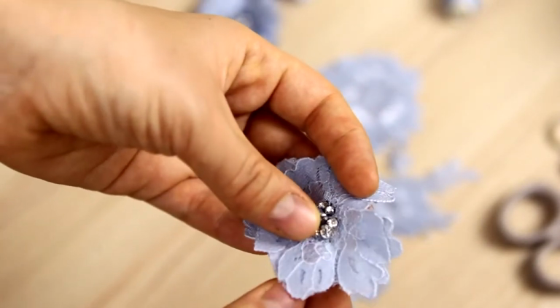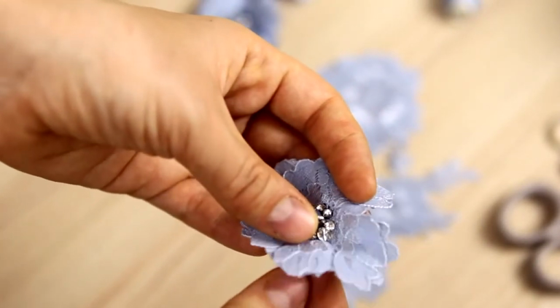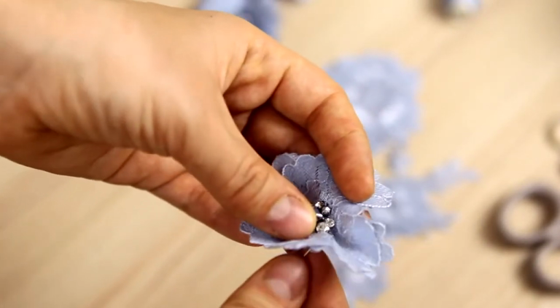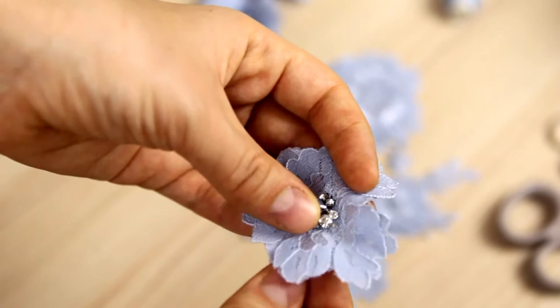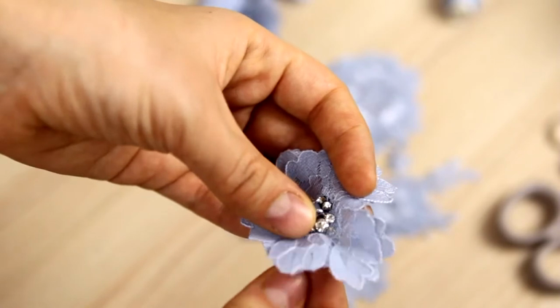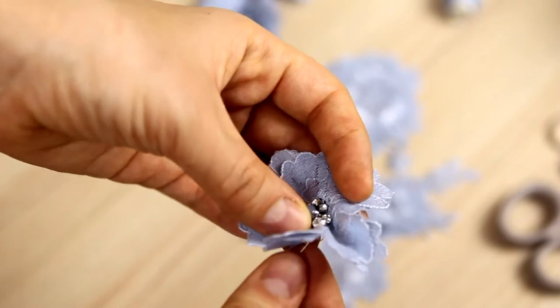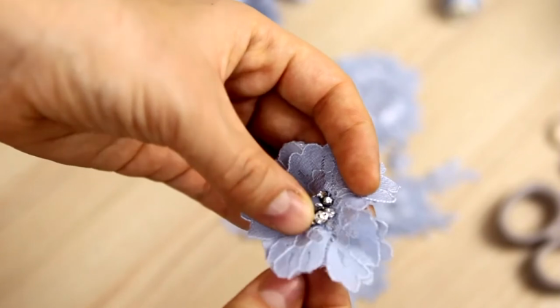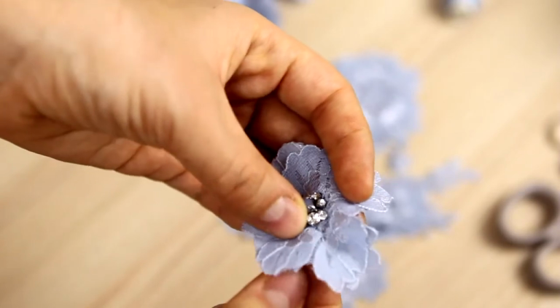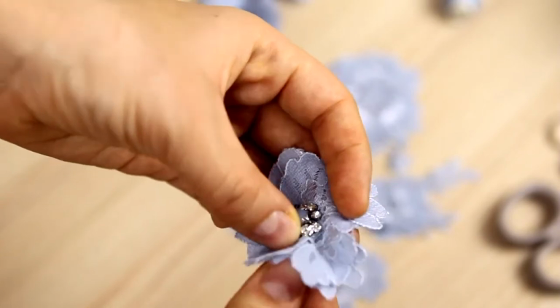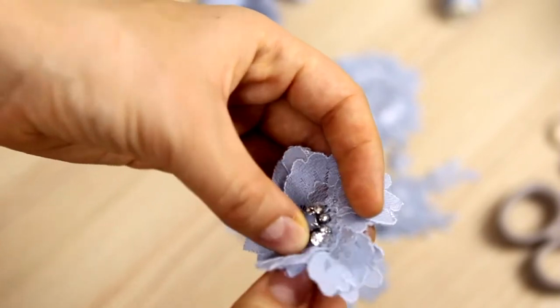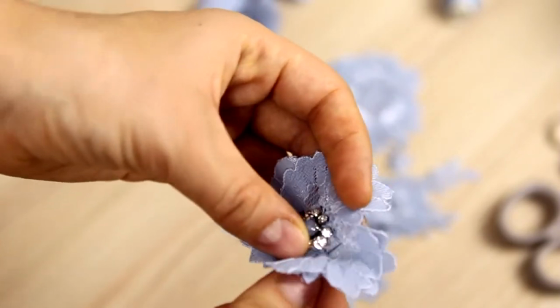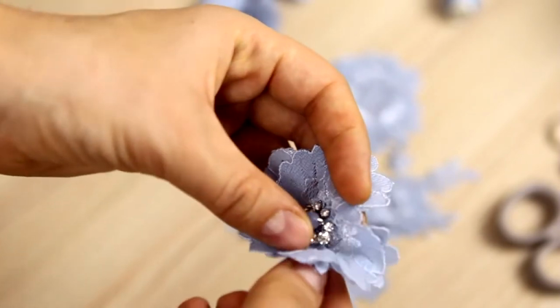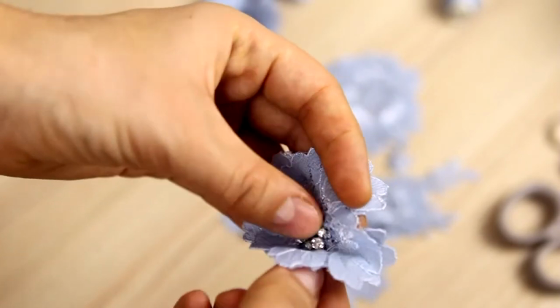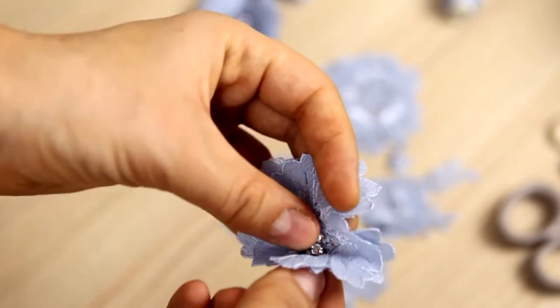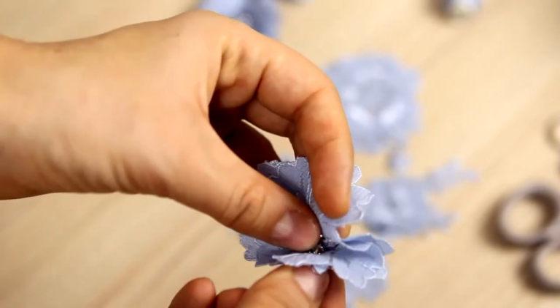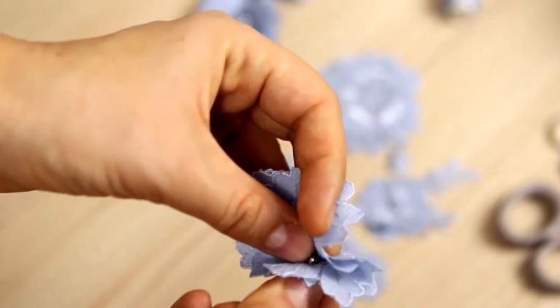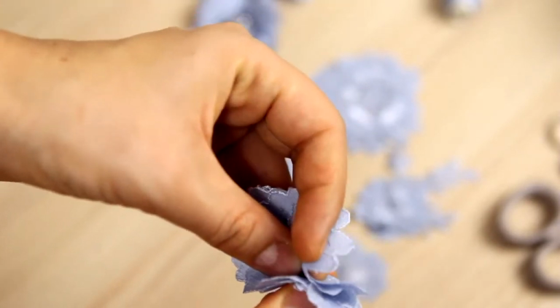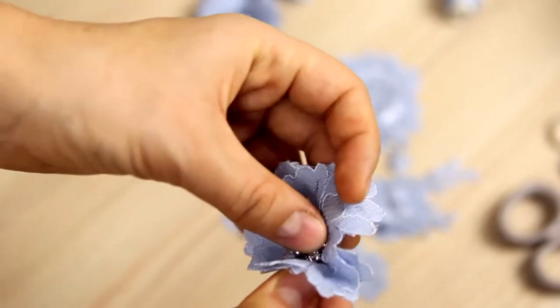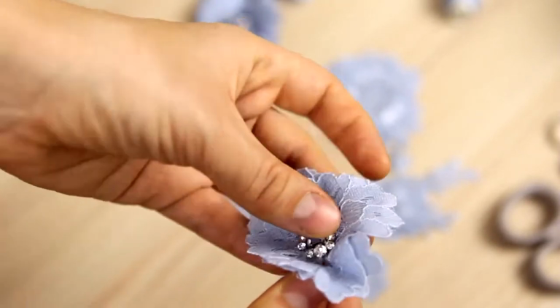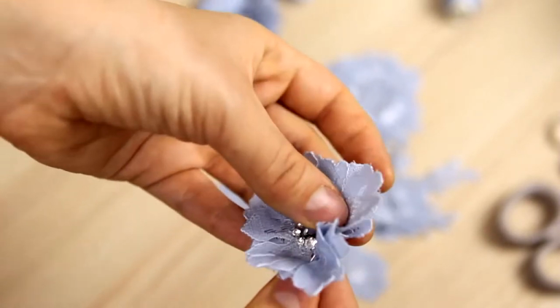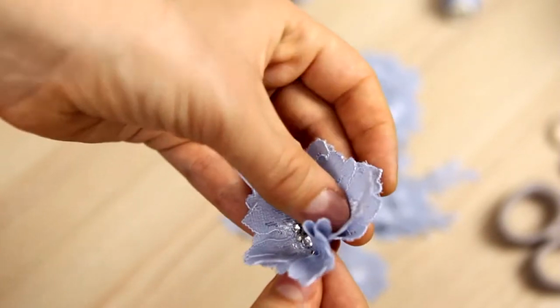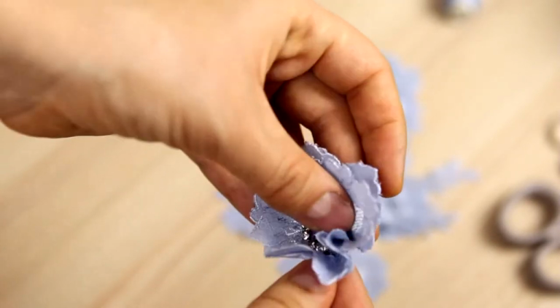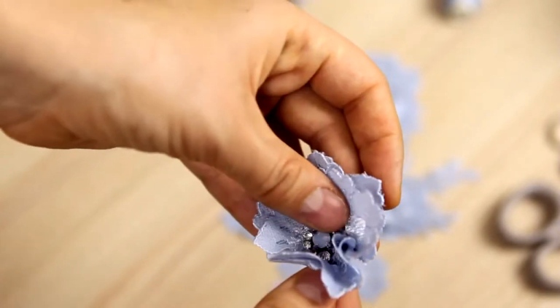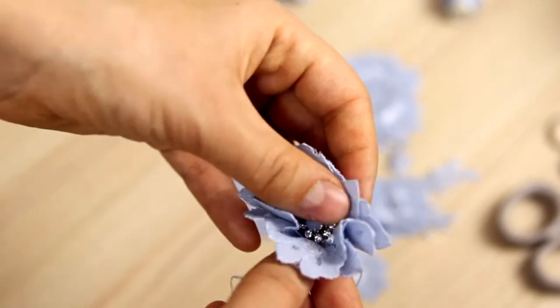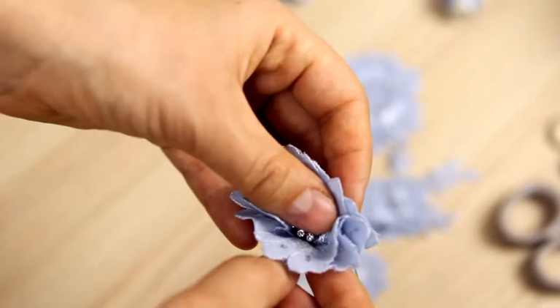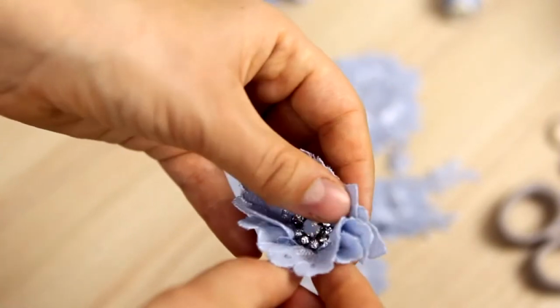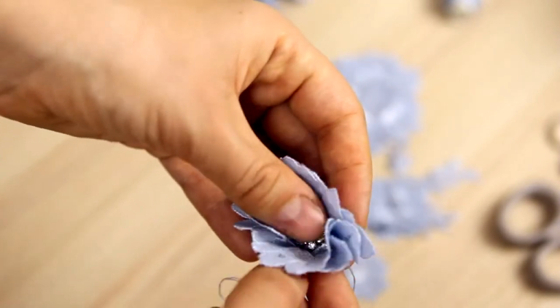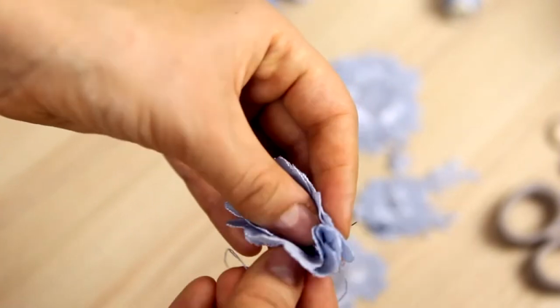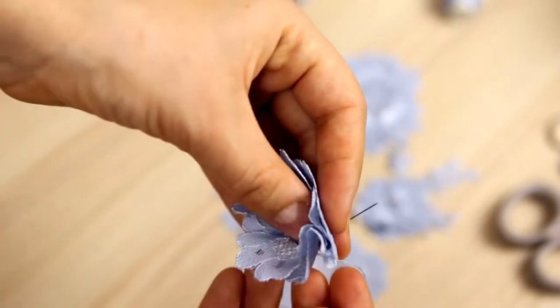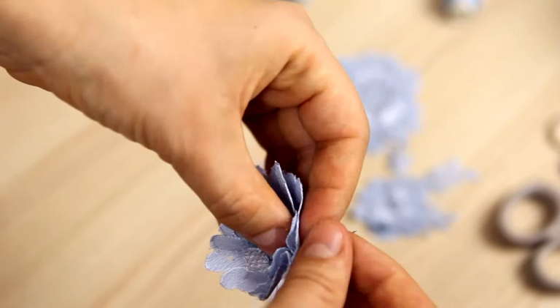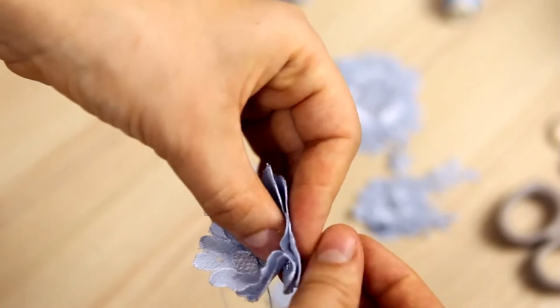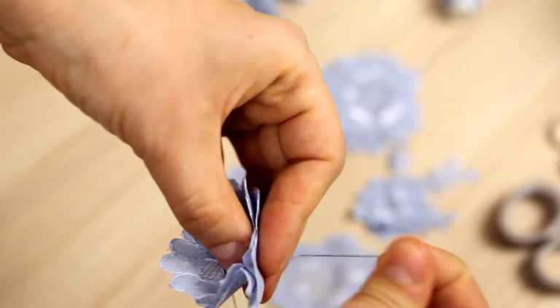Now we need to make the folds to create the 3D effect. We fold like this, and the petals start to rise.